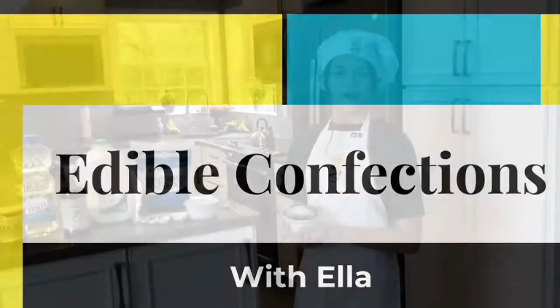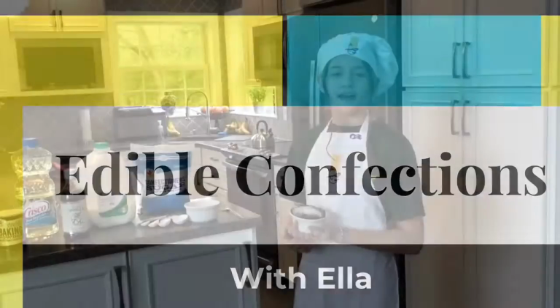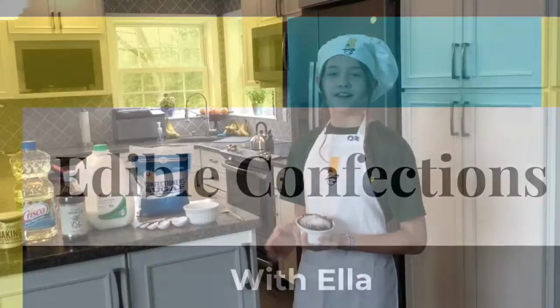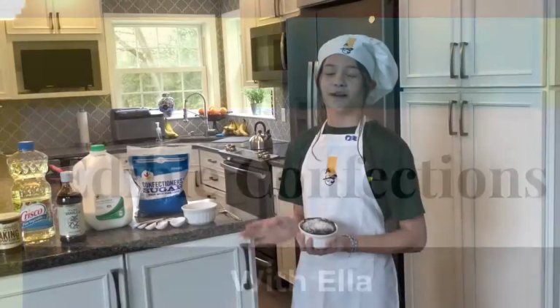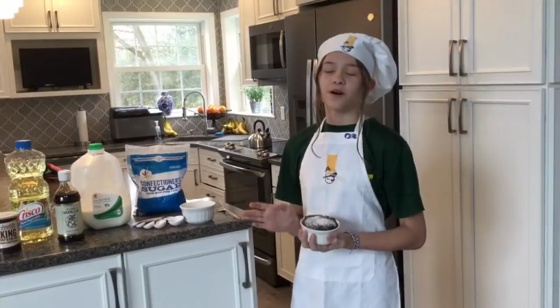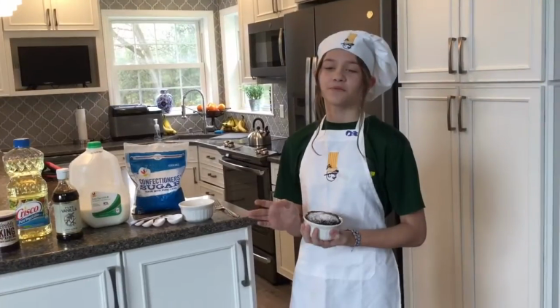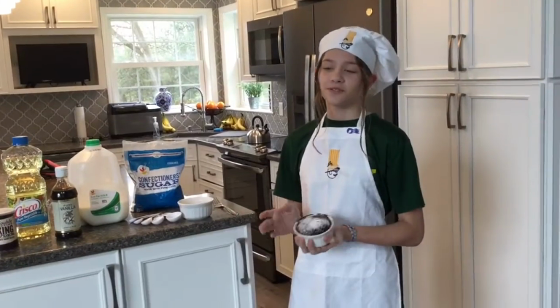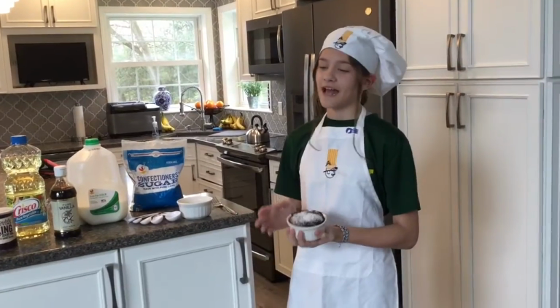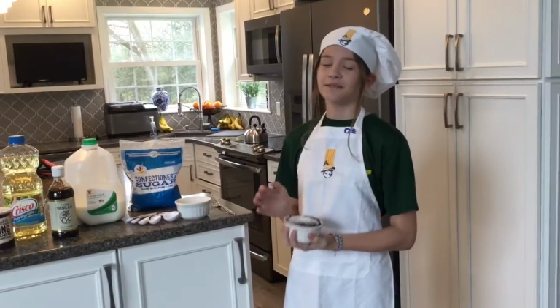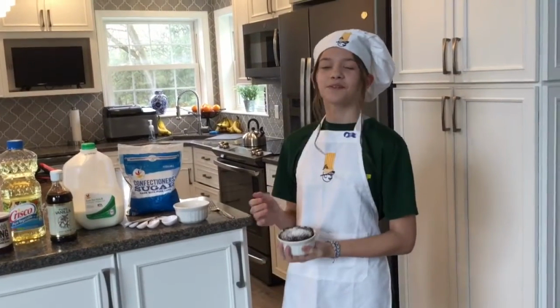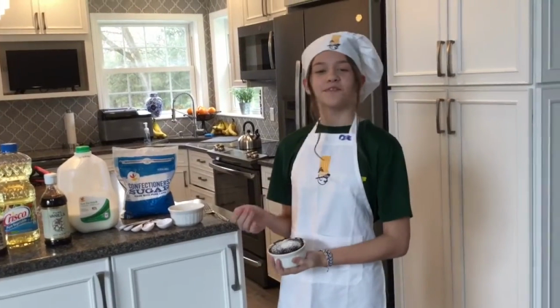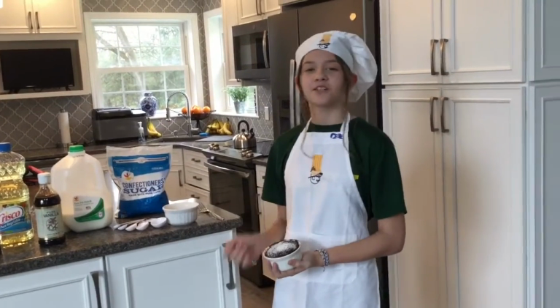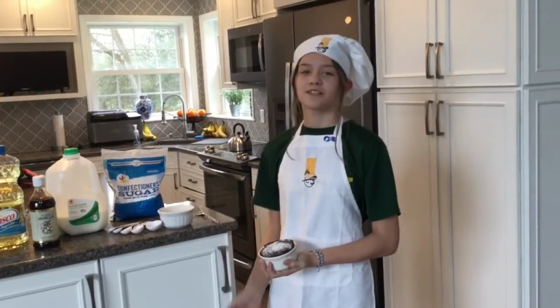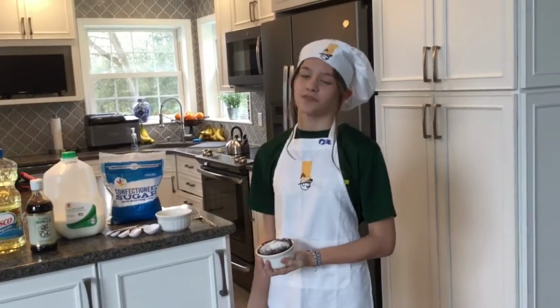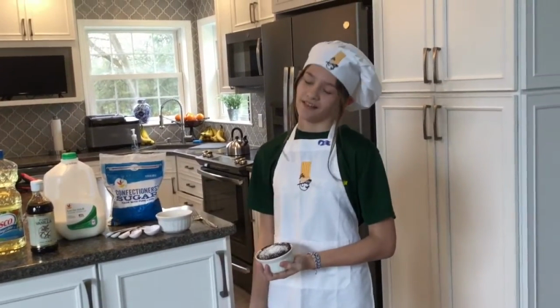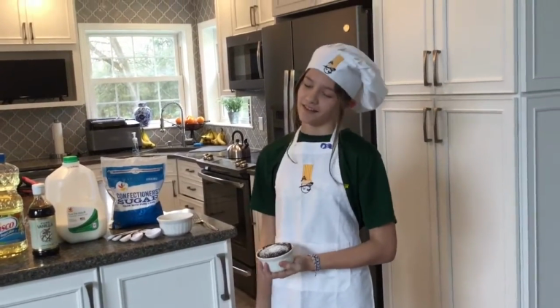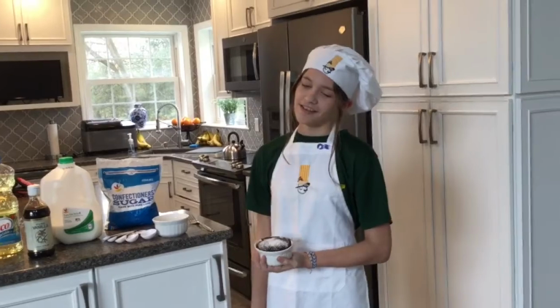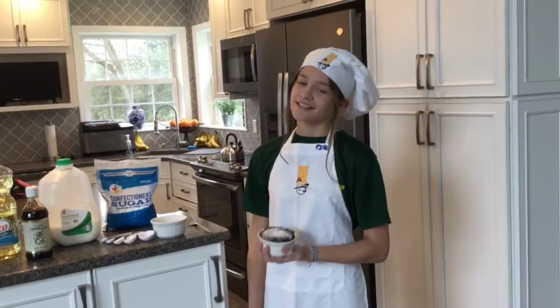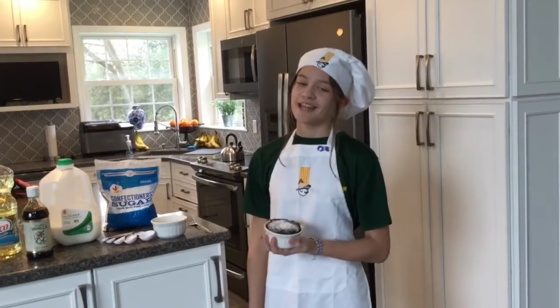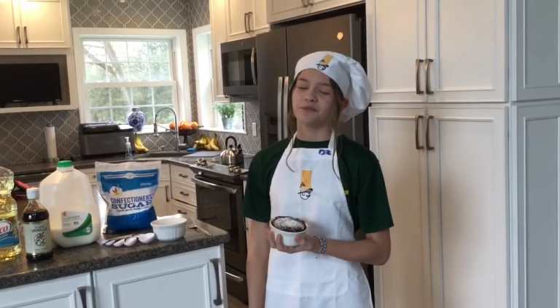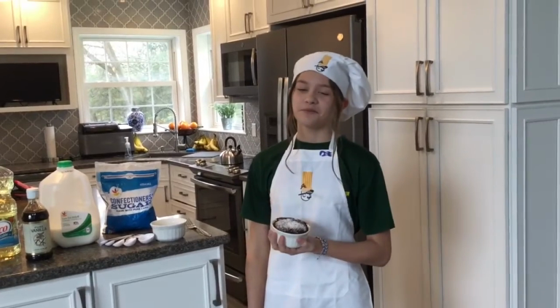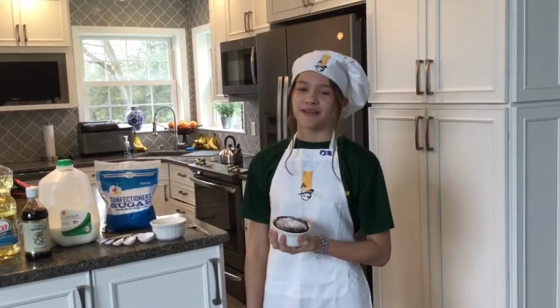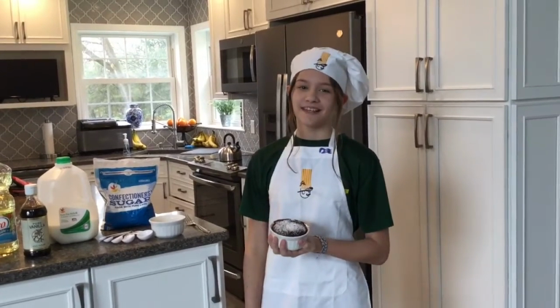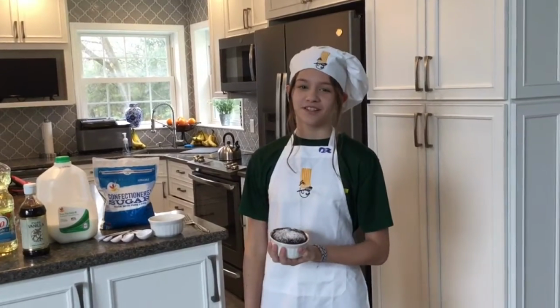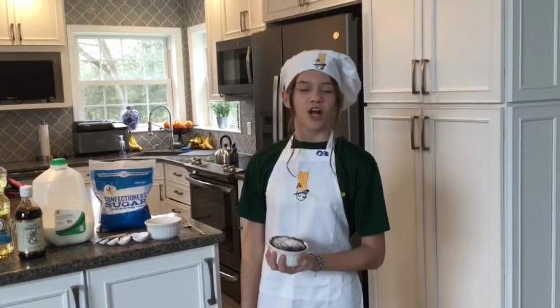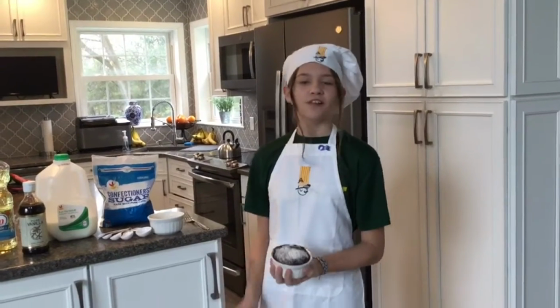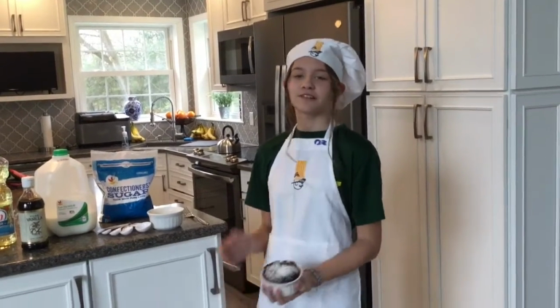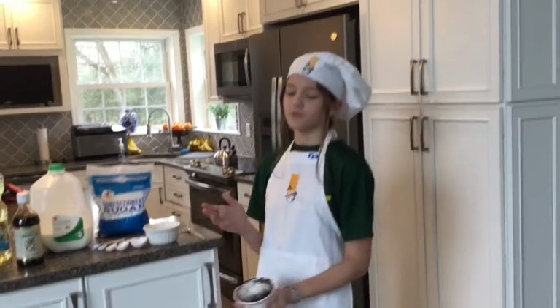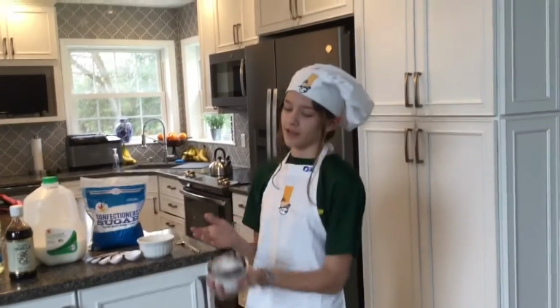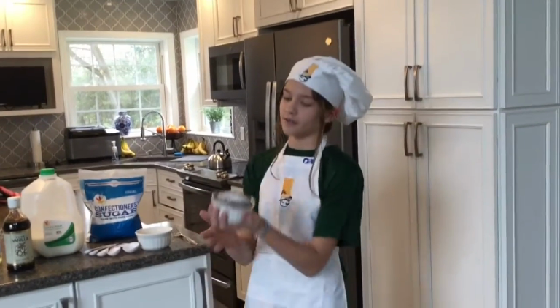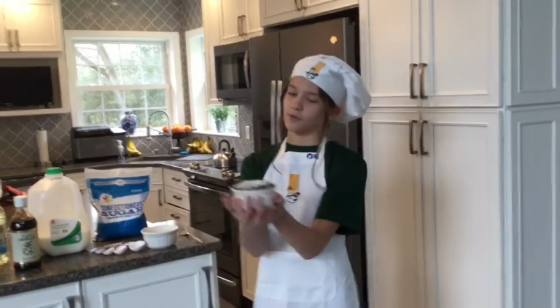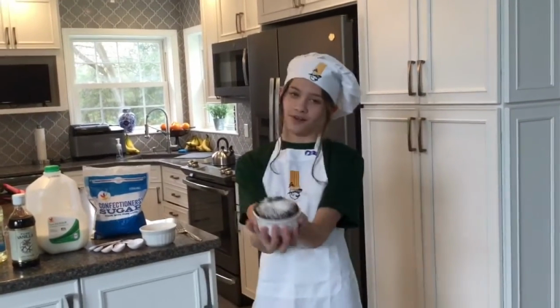Hello and welcome to Edible Confections with Ella. Today we will be making chocolate souffle for one.